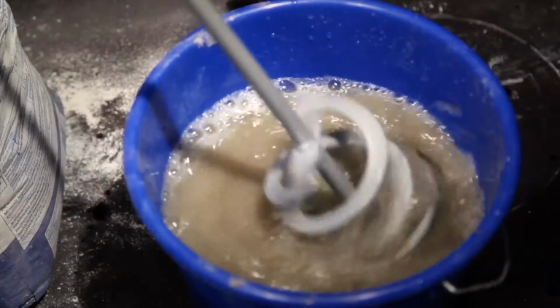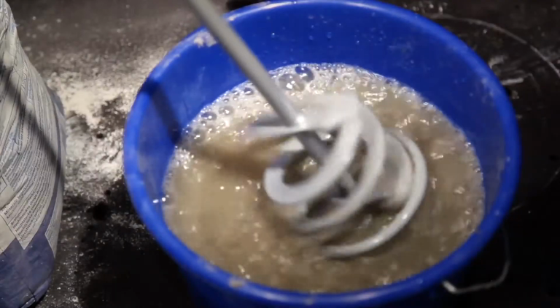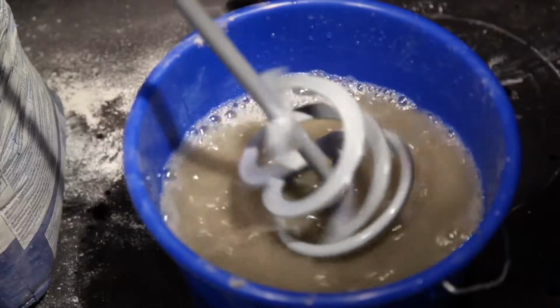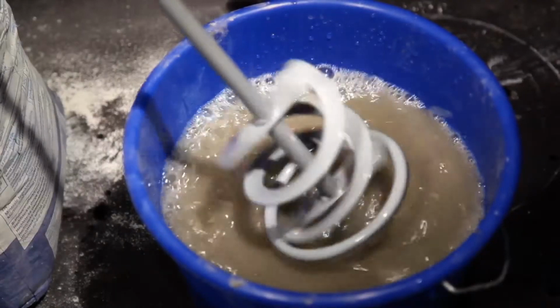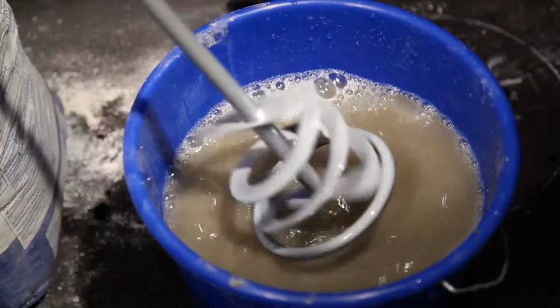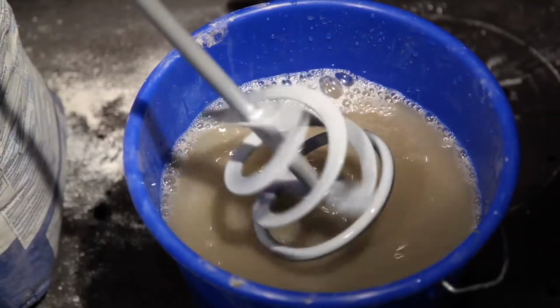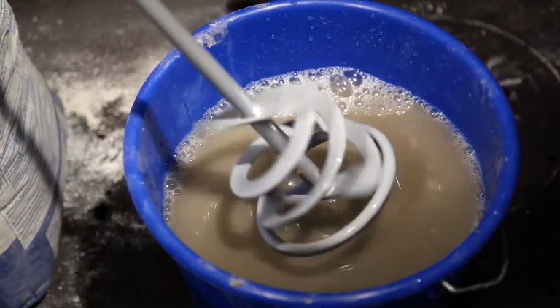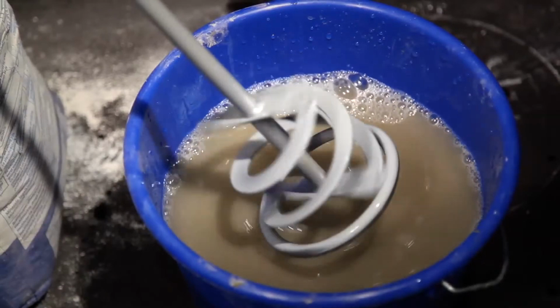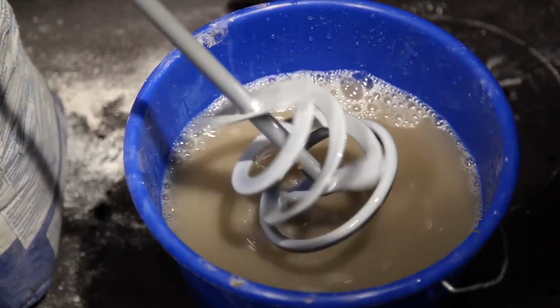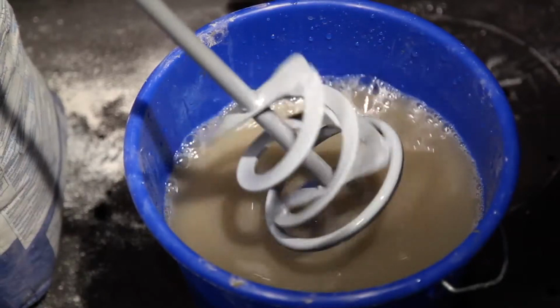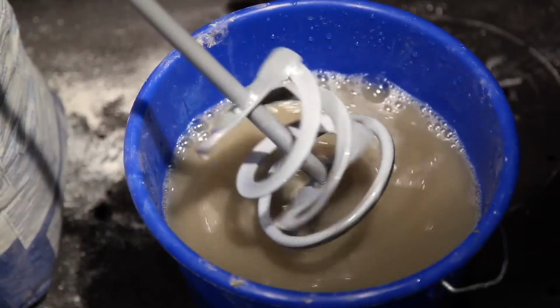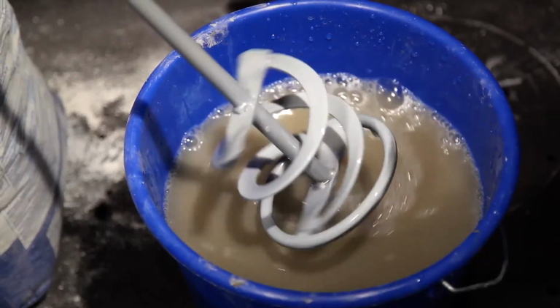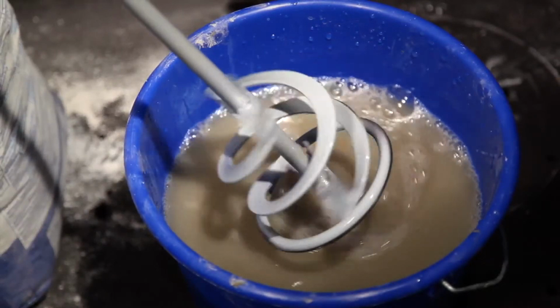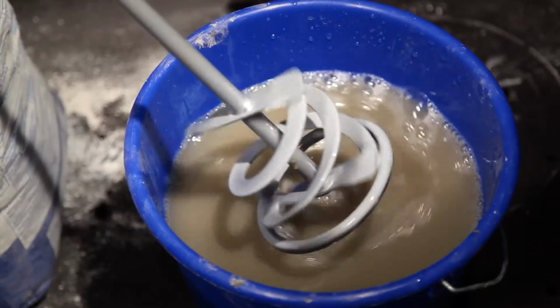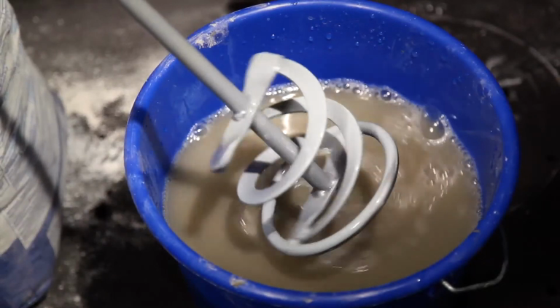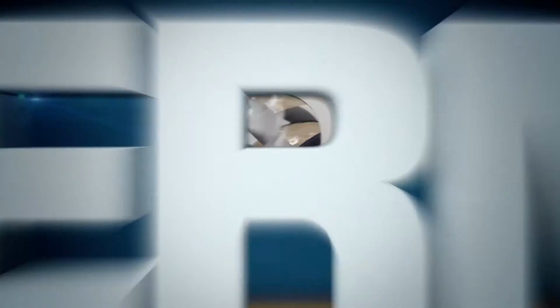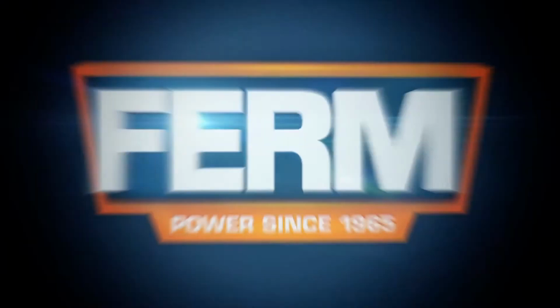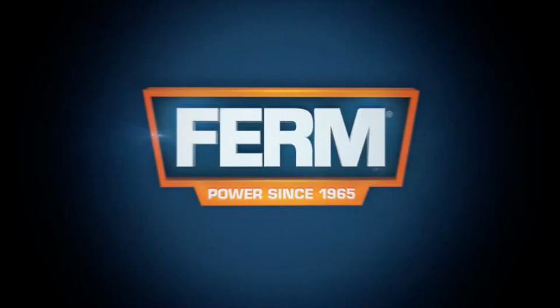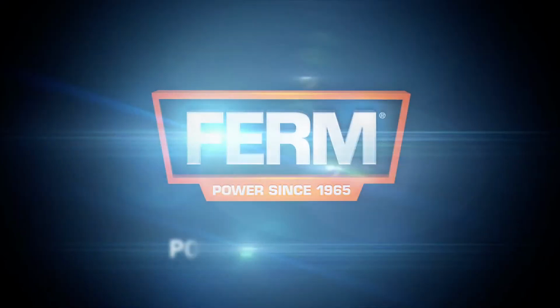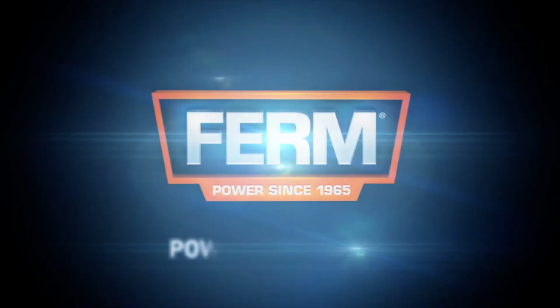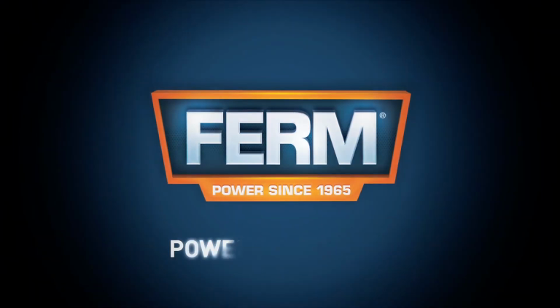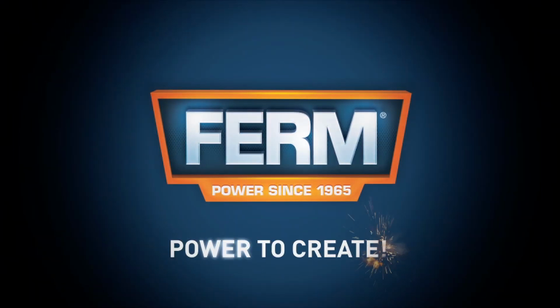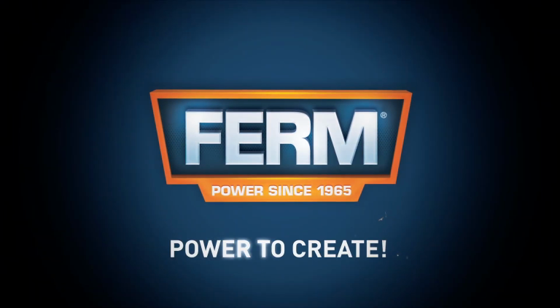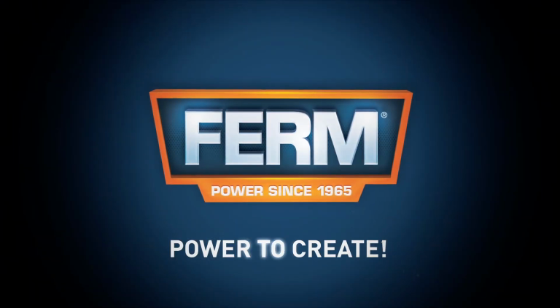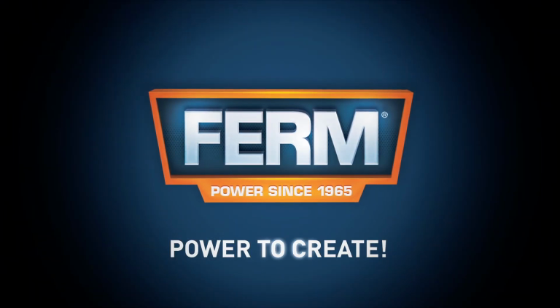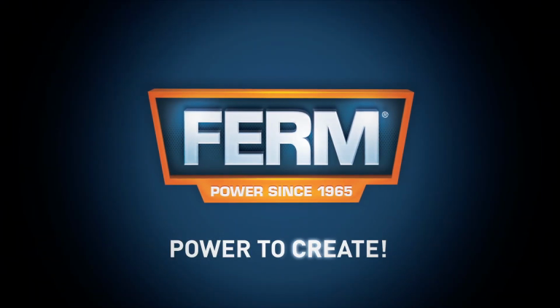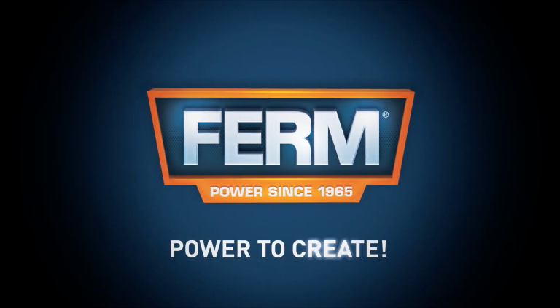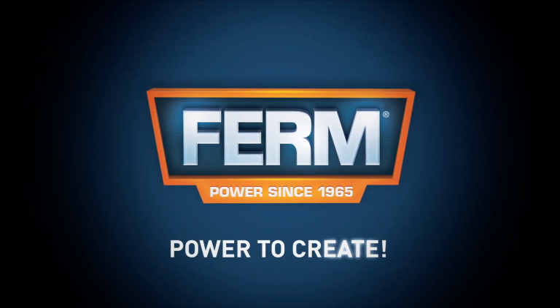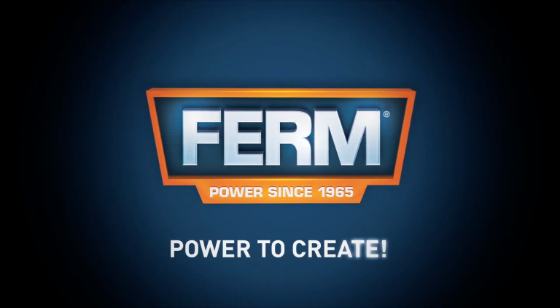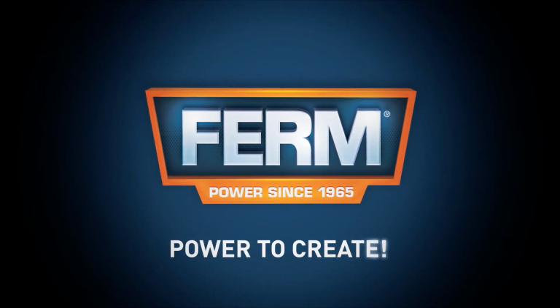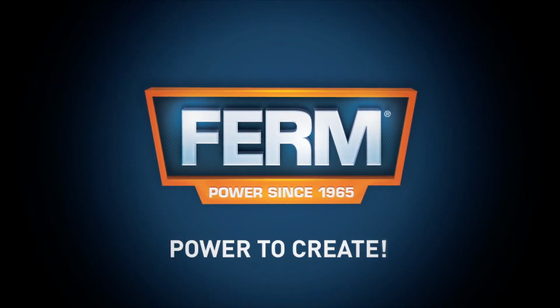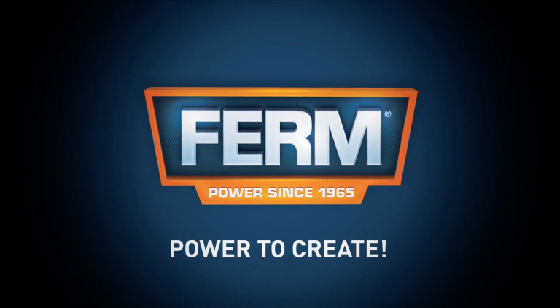then it can be cleaned easily. Firm power to create.